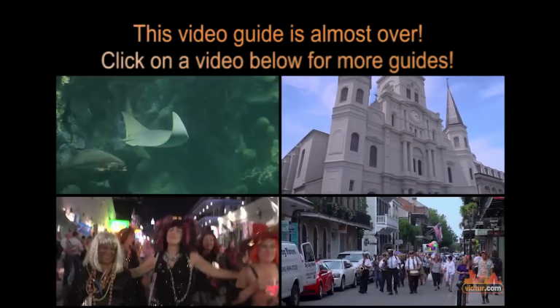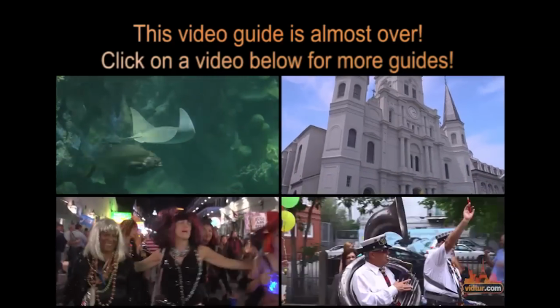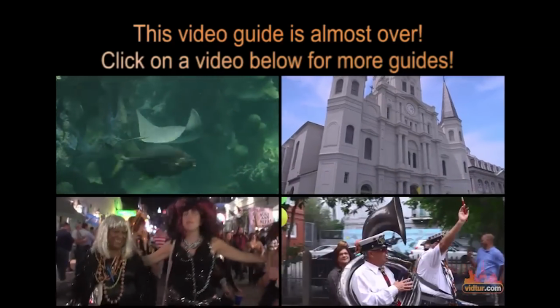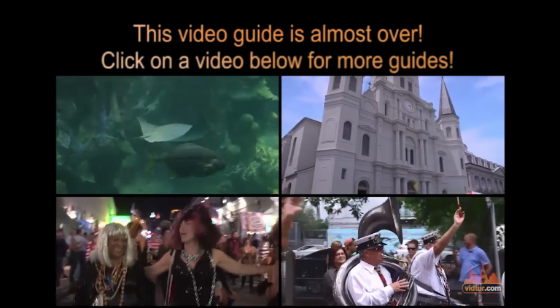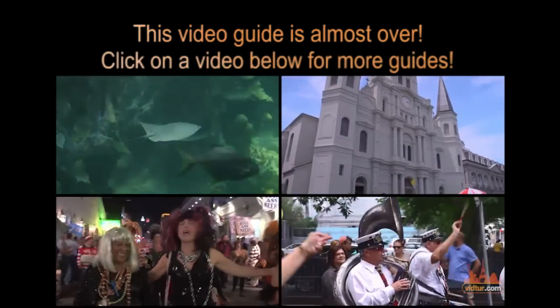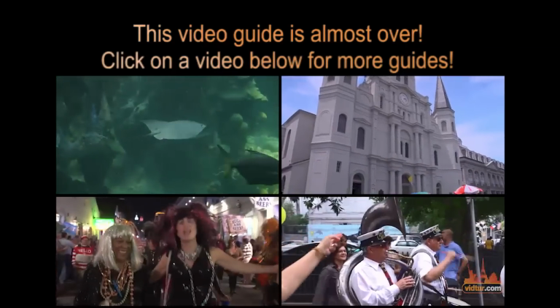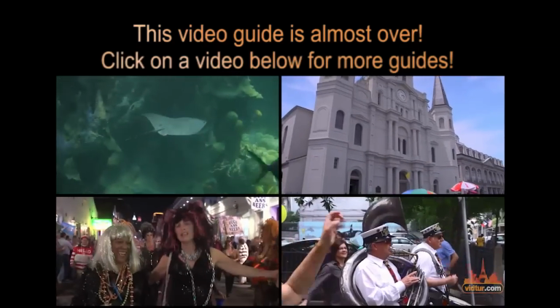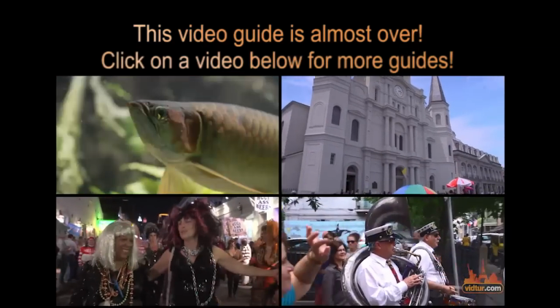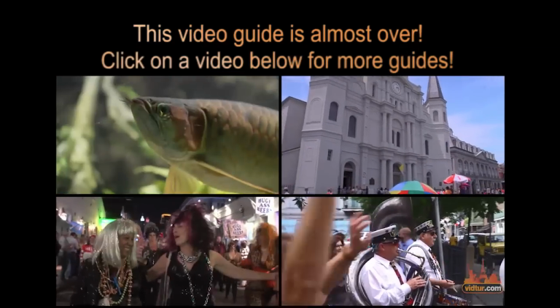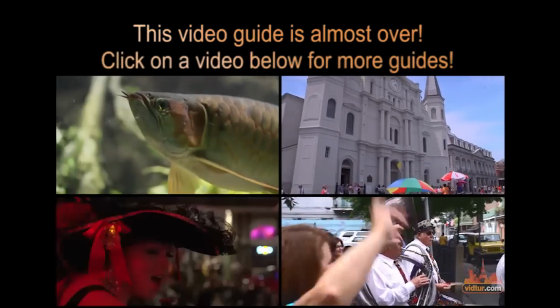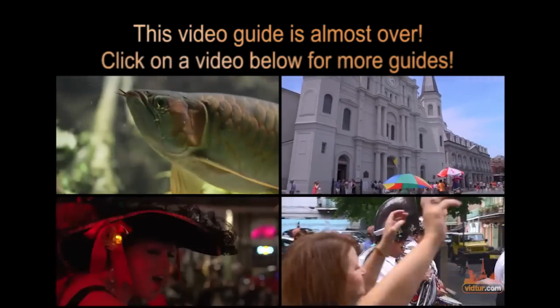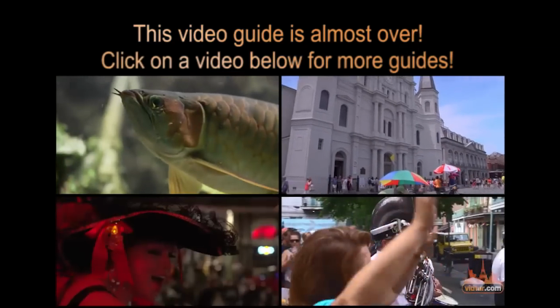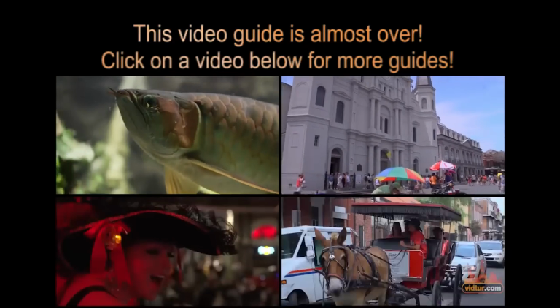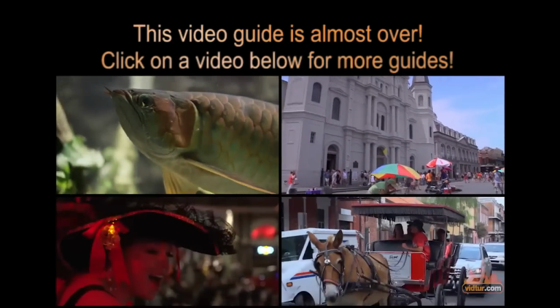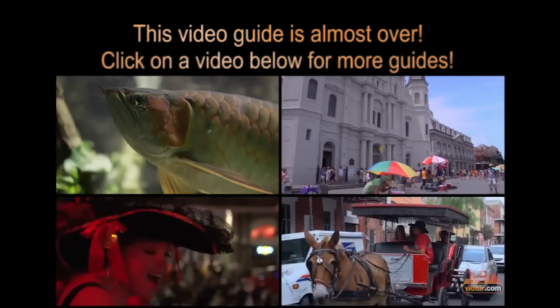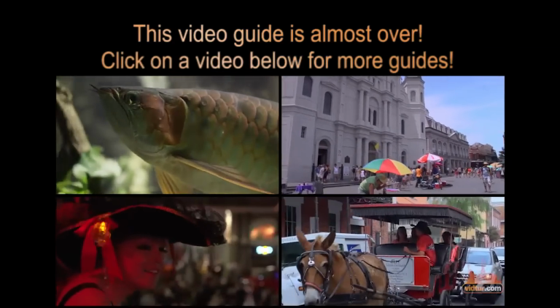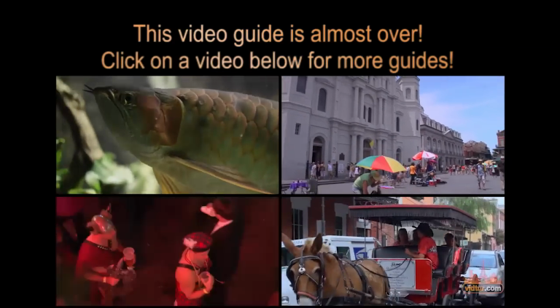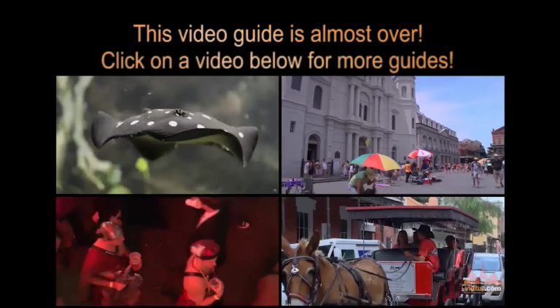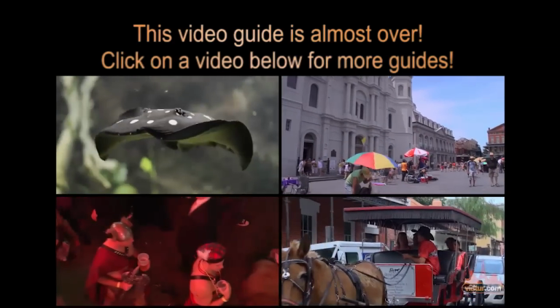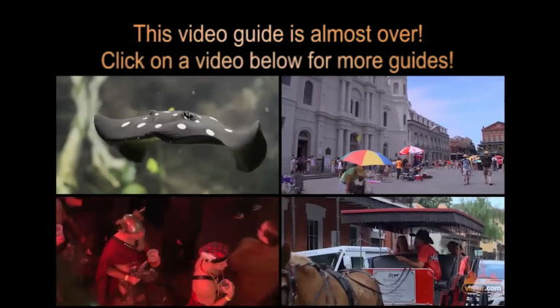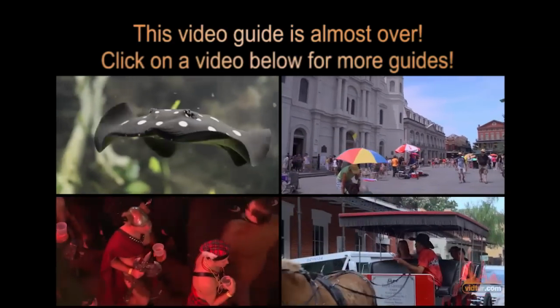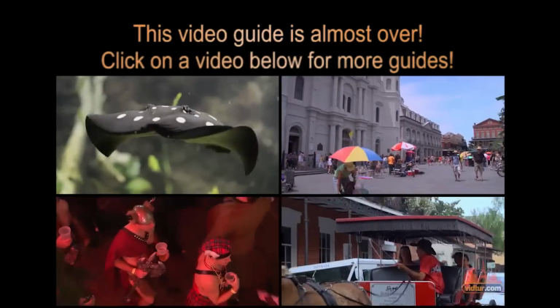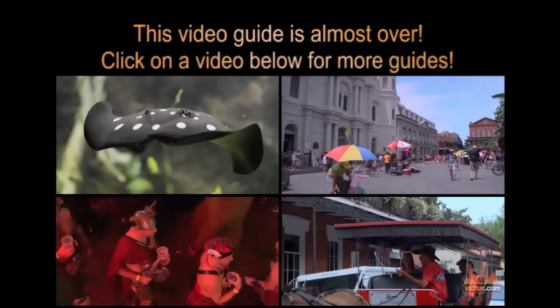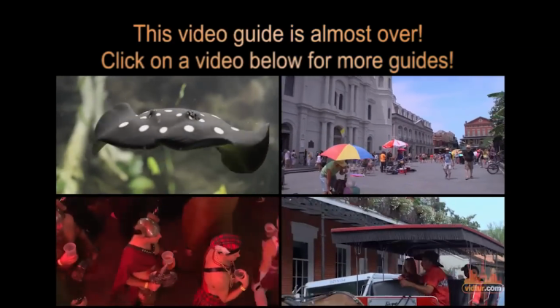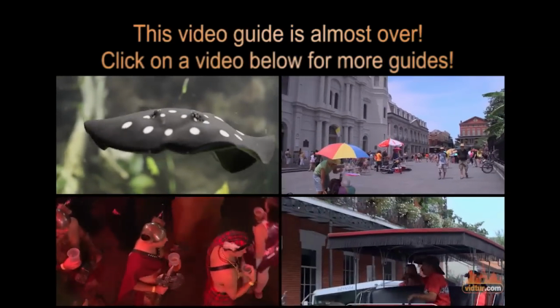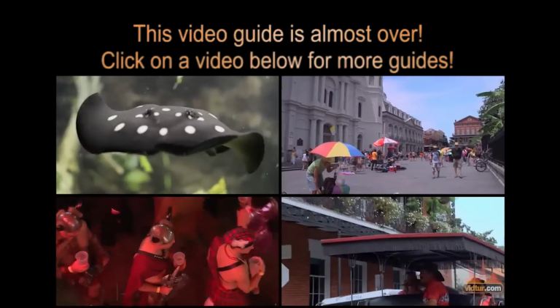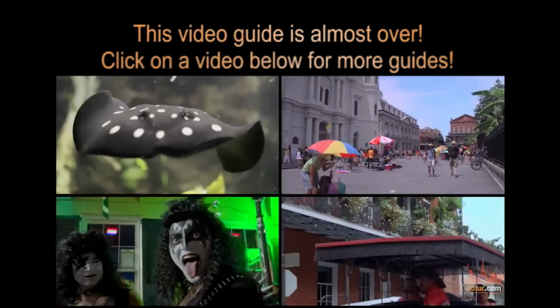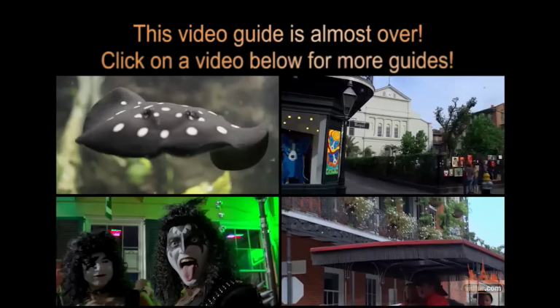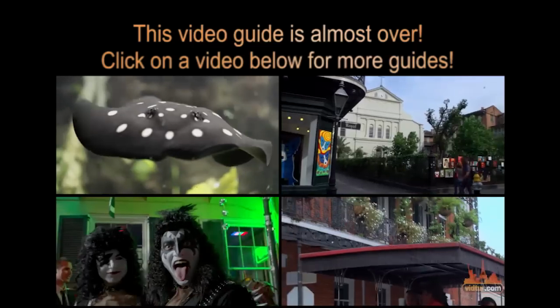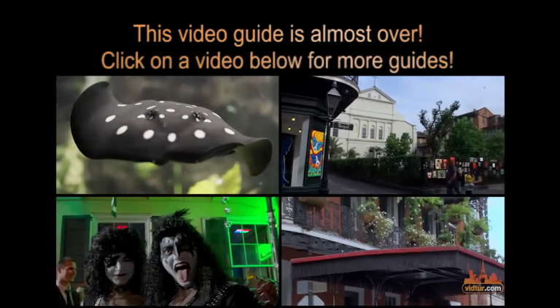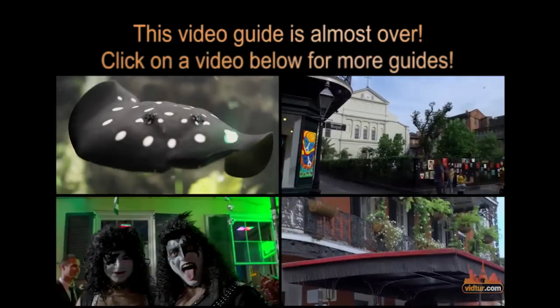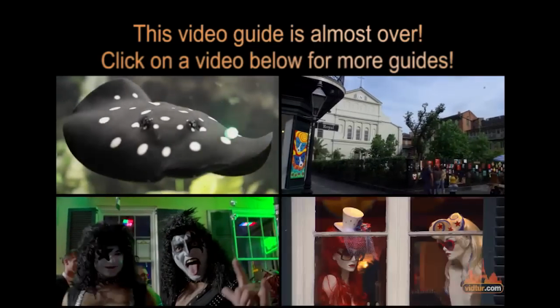Visit VidTour.com and watch video guides about other attractions in the area, like Jackson Square and the St. Louis Cathedral. Thank you for being here.